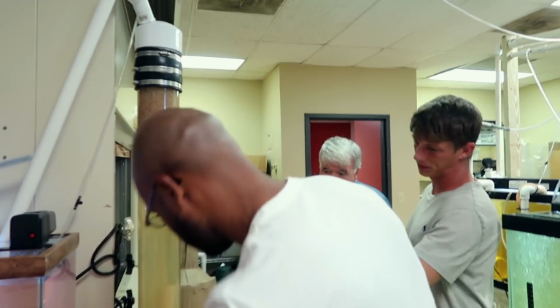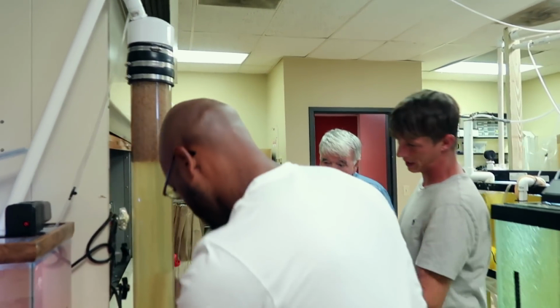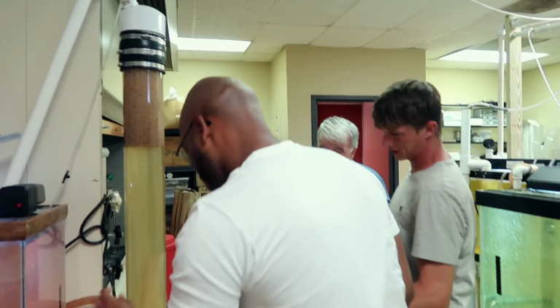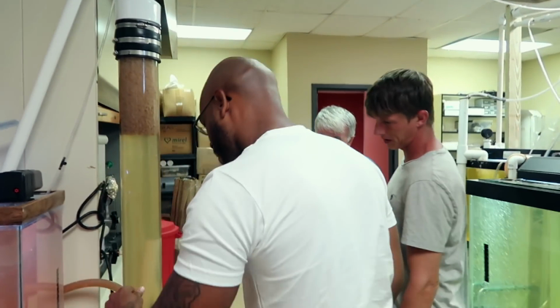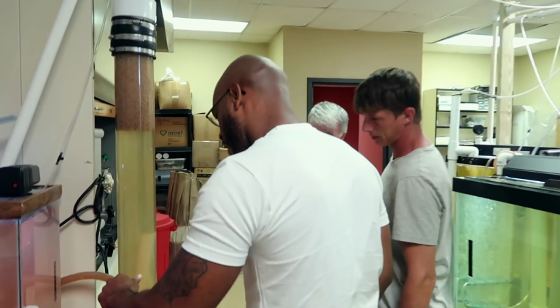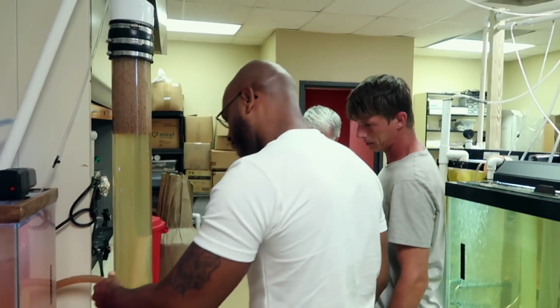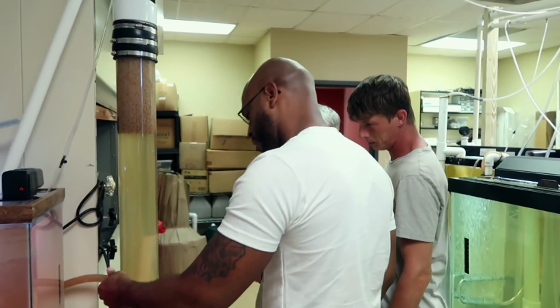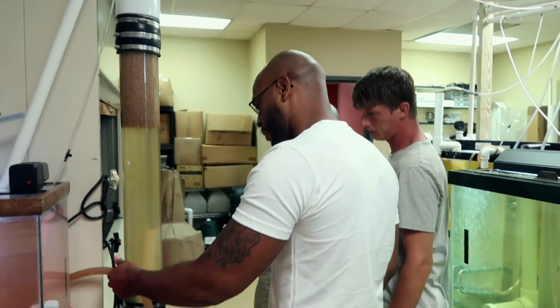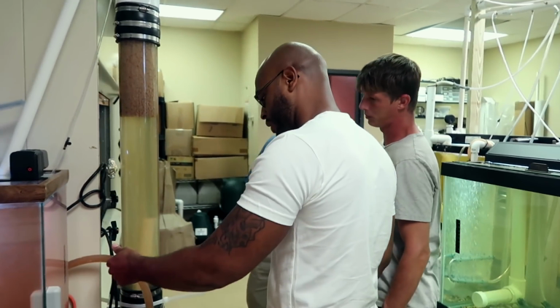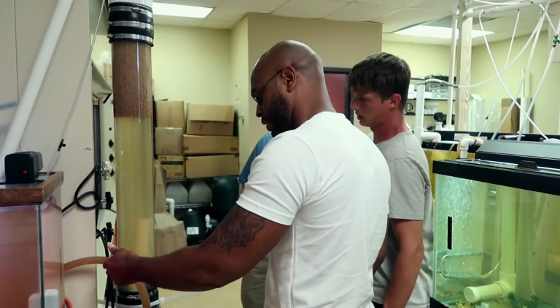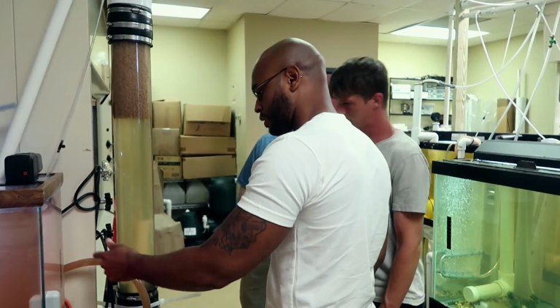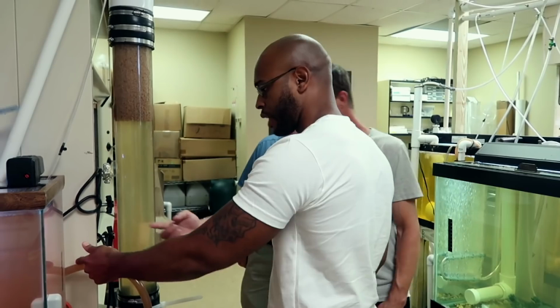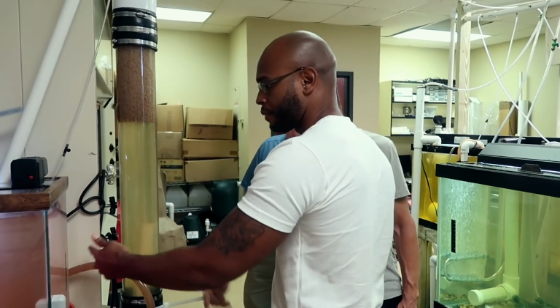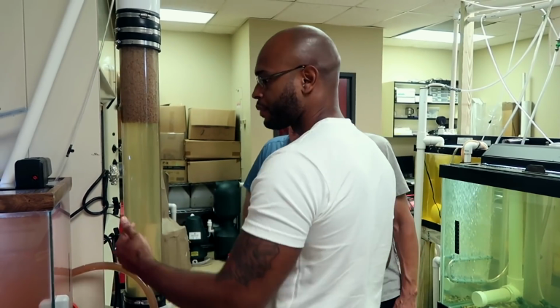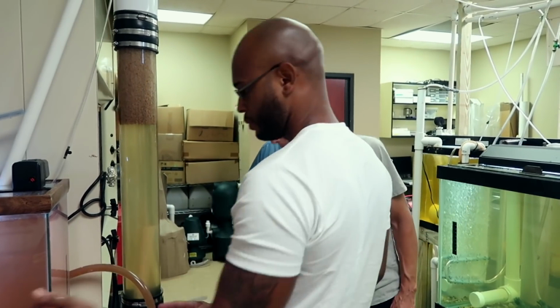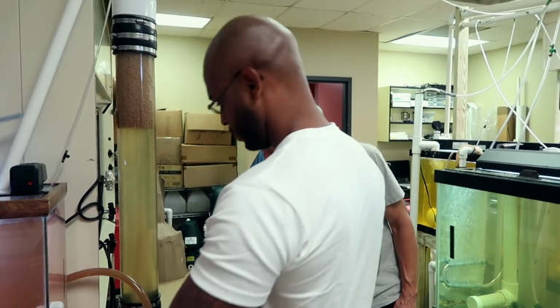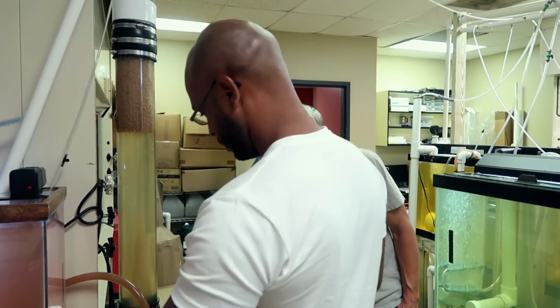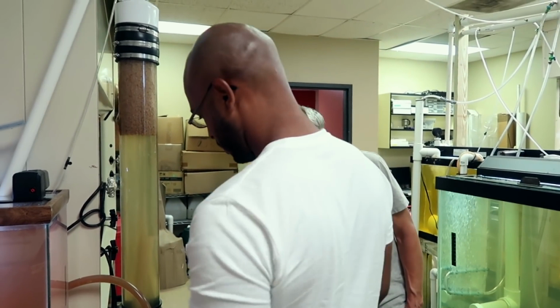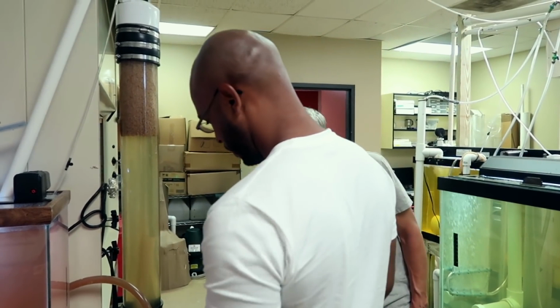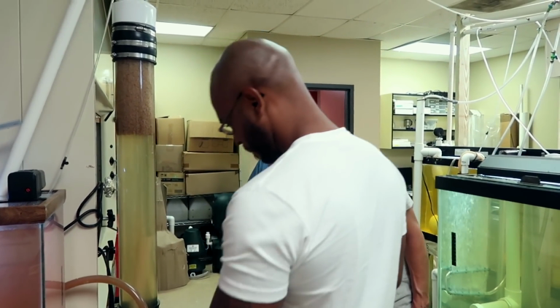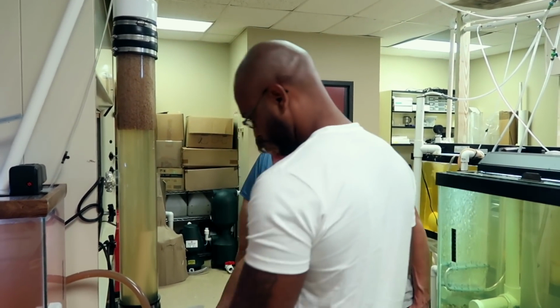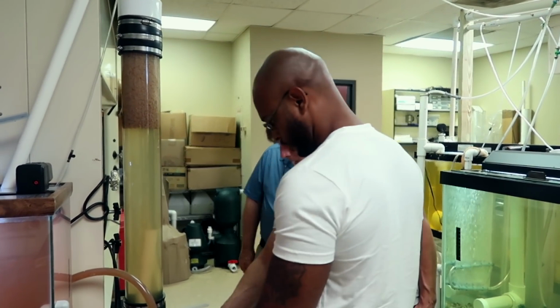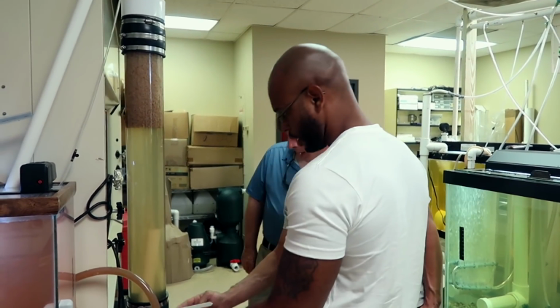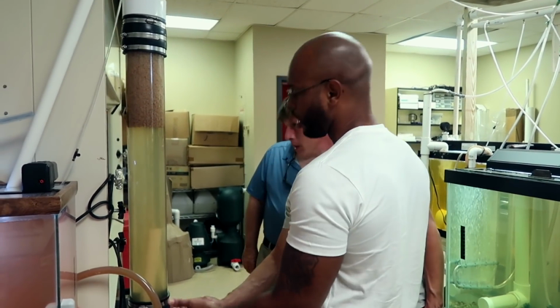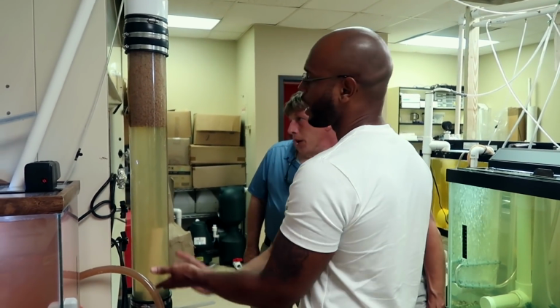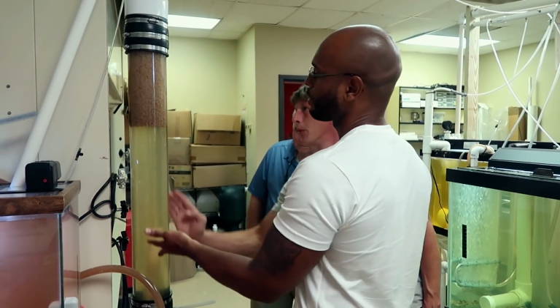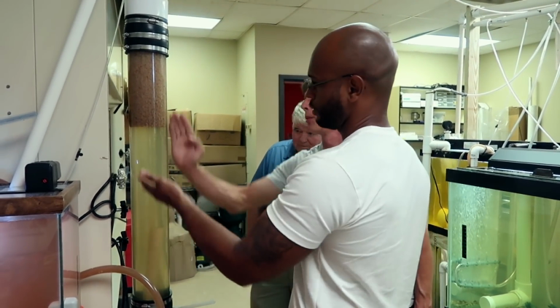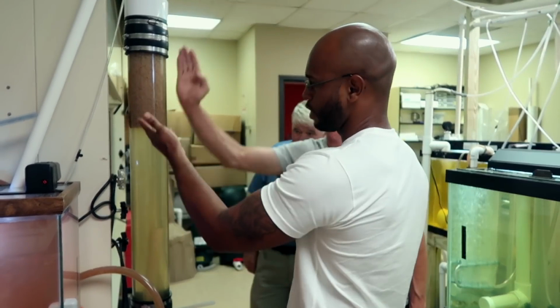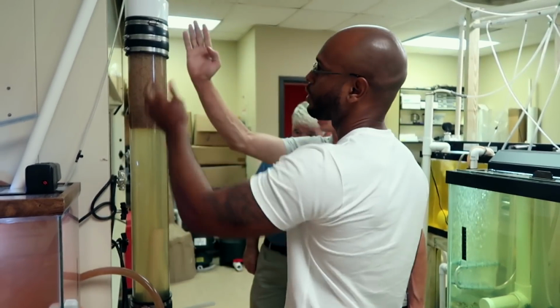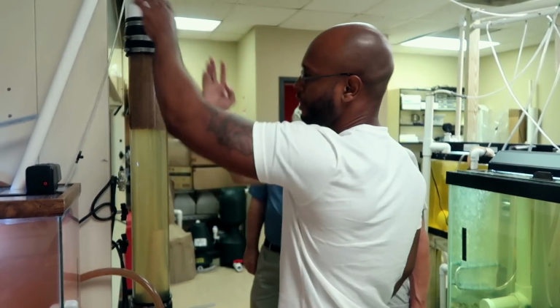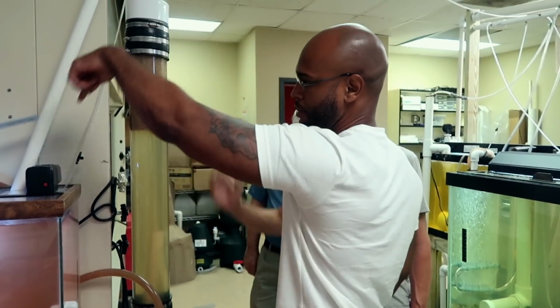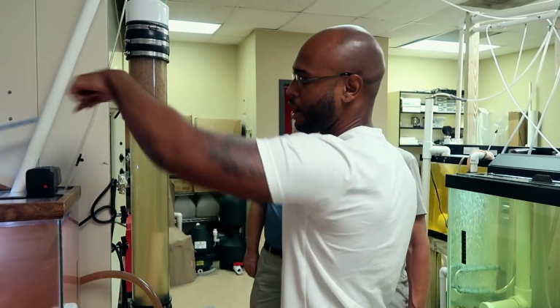The pump is attached to there. We're pulling in through here, going up here, and then coming back.